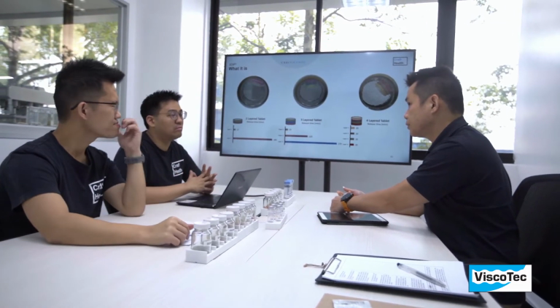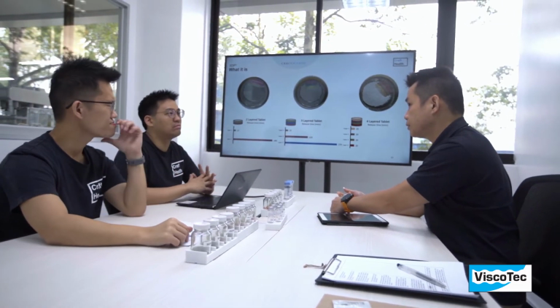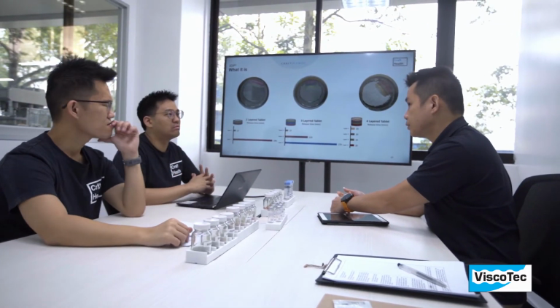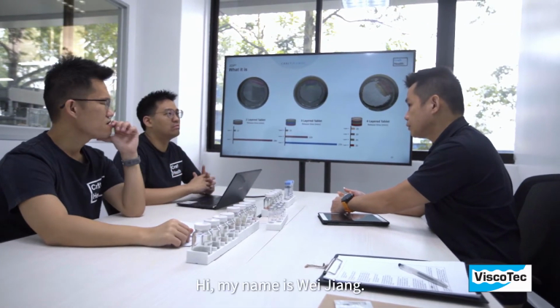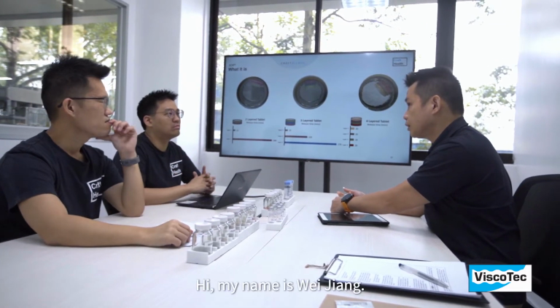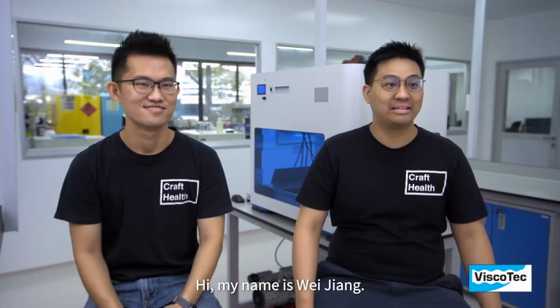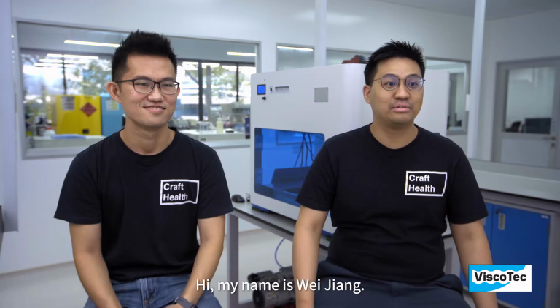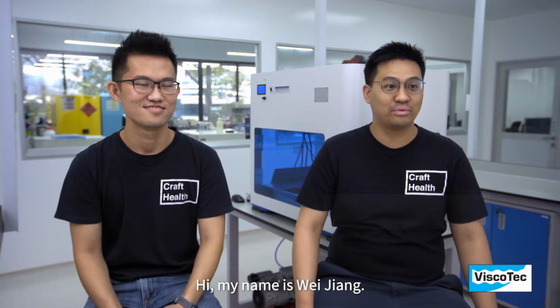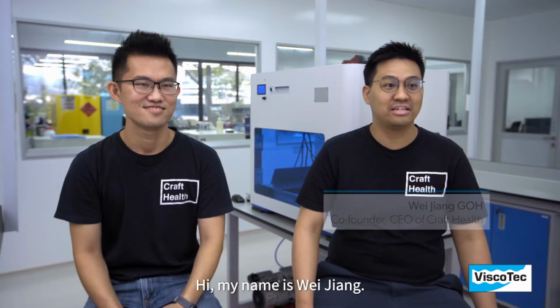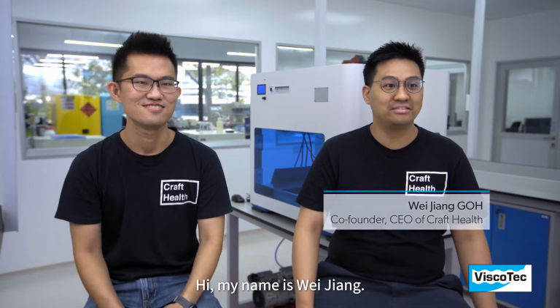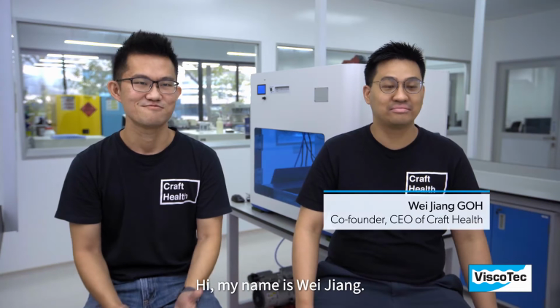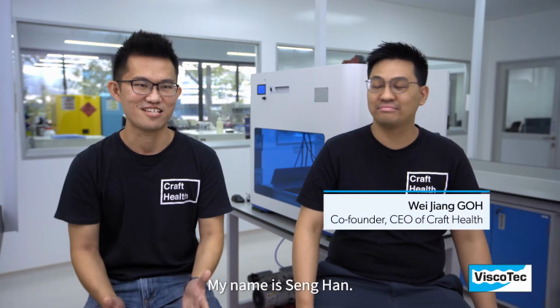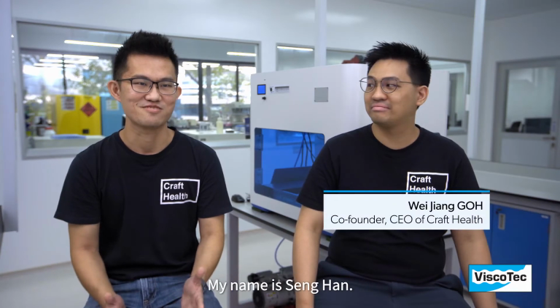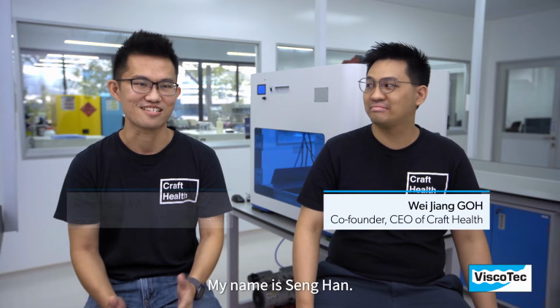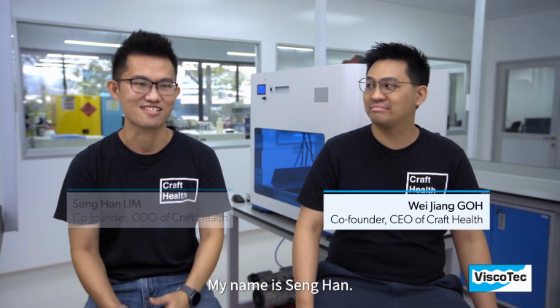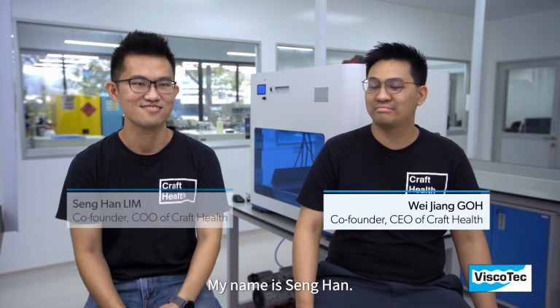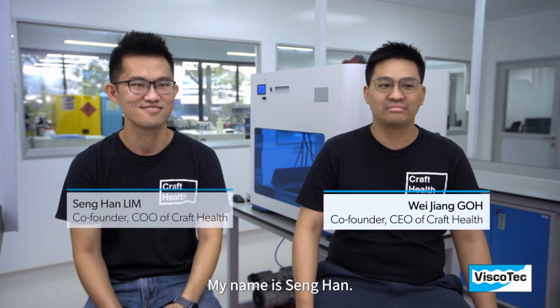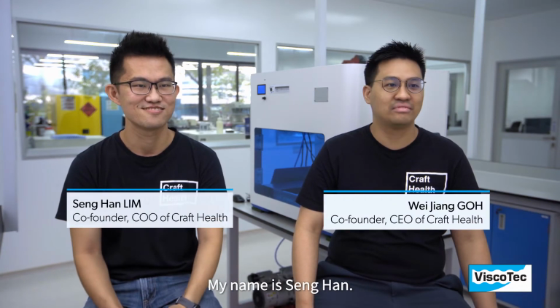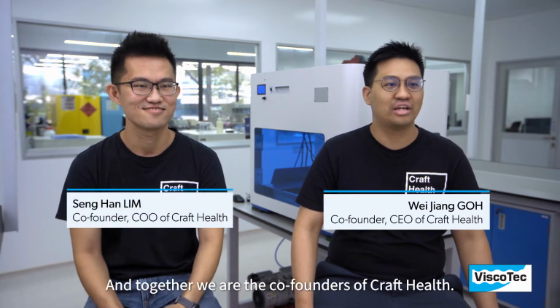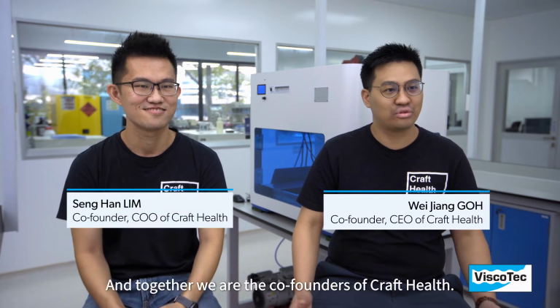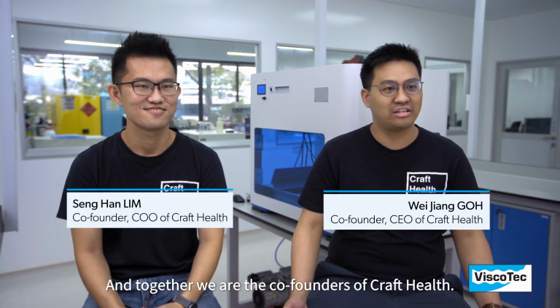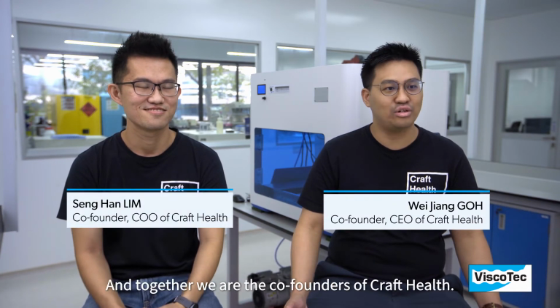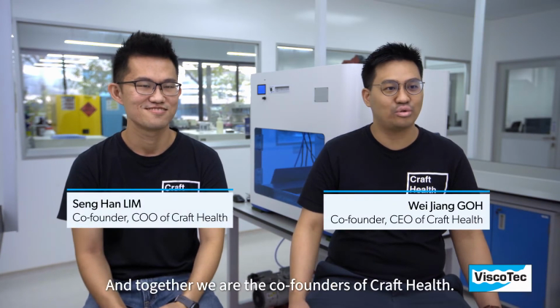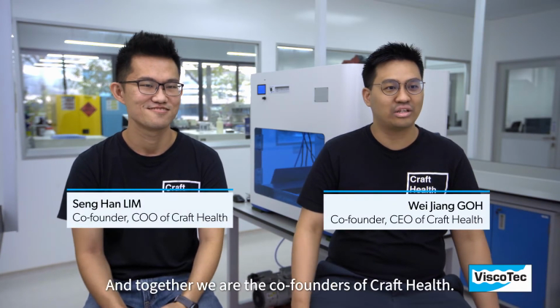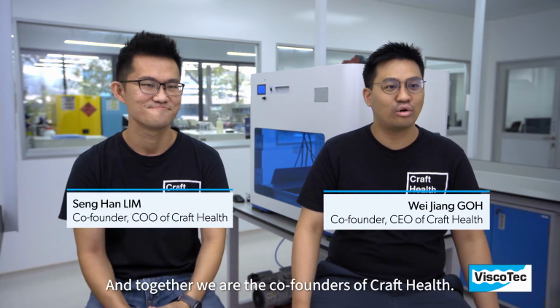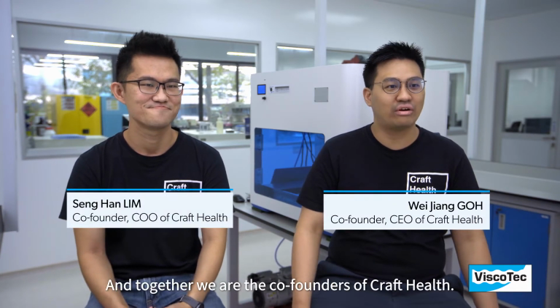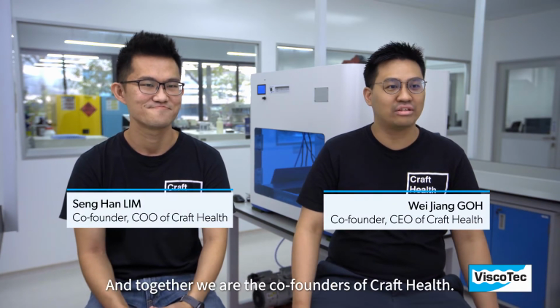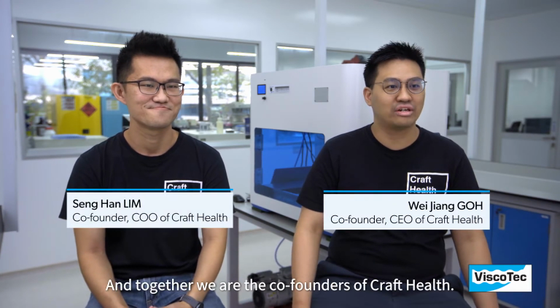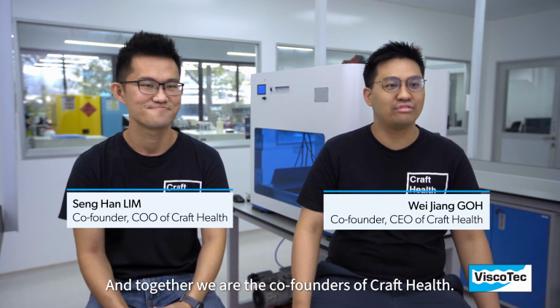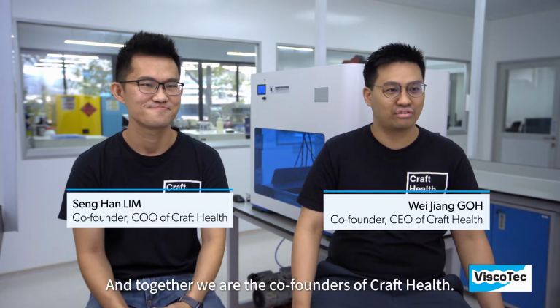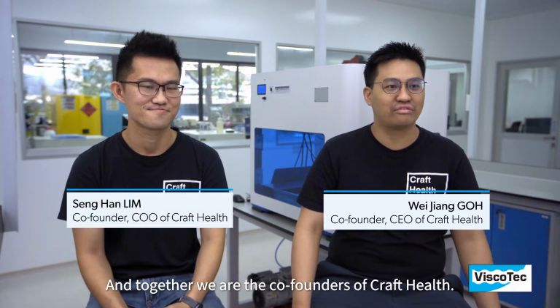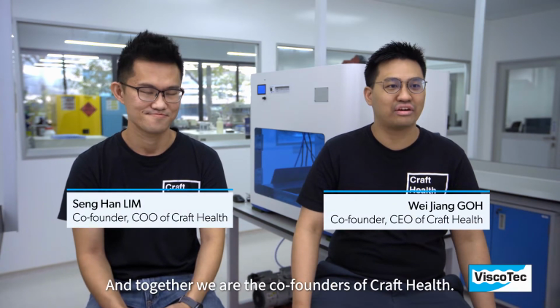My name is Wei Jiang, my name is Sam Han, and together we are the co-founders of Craft Health.